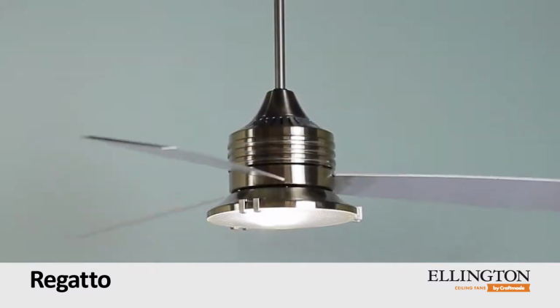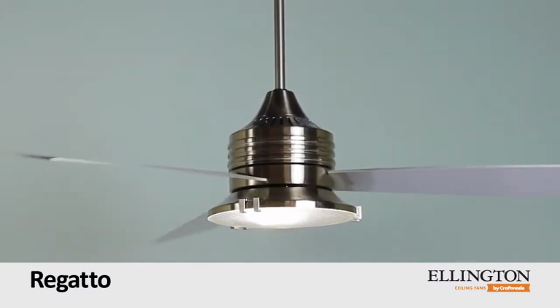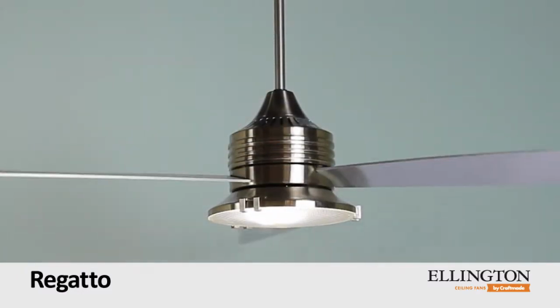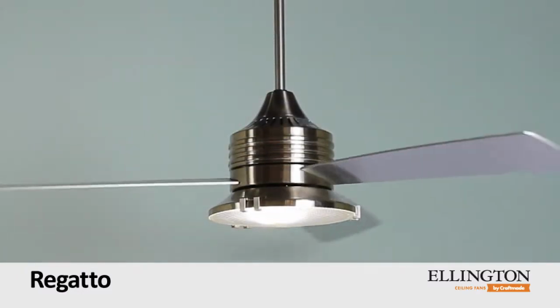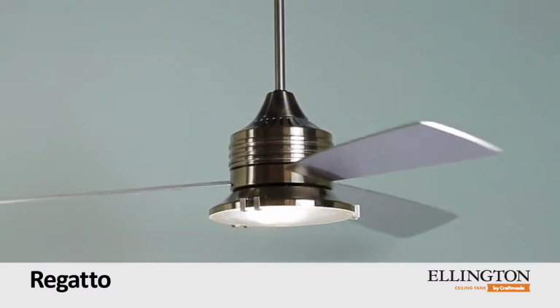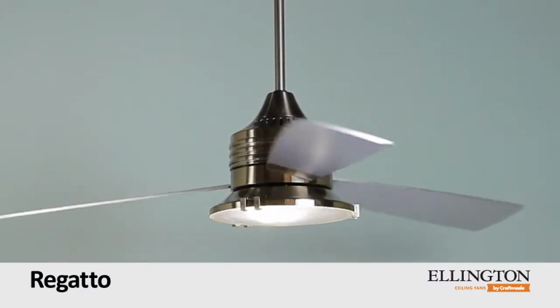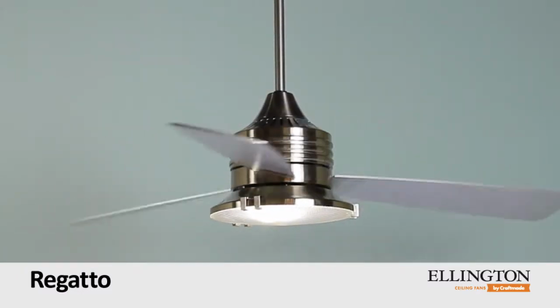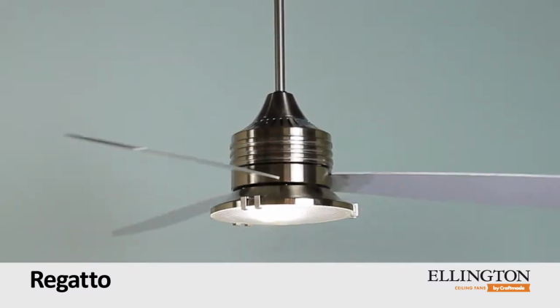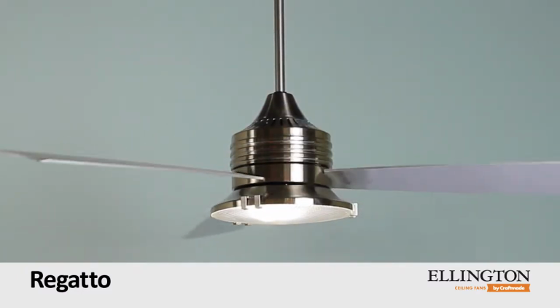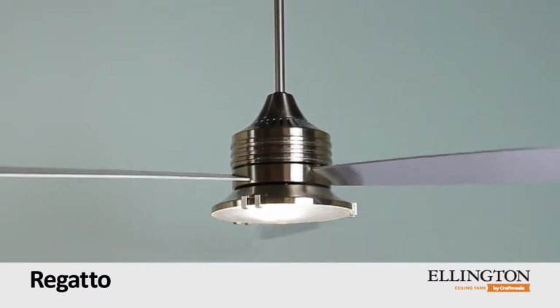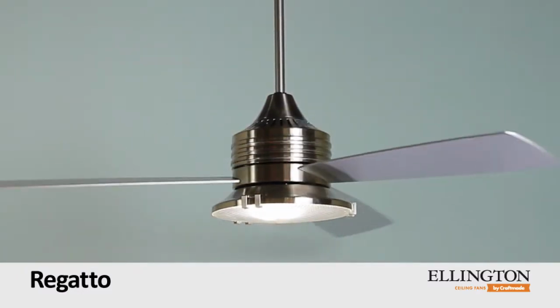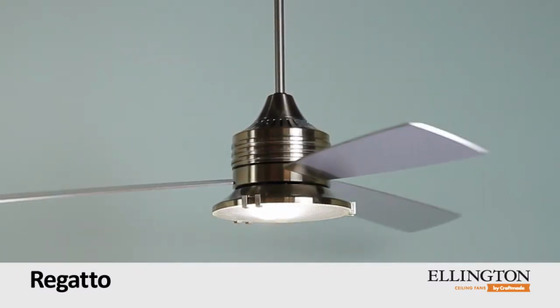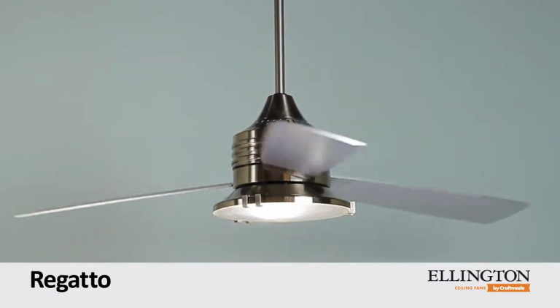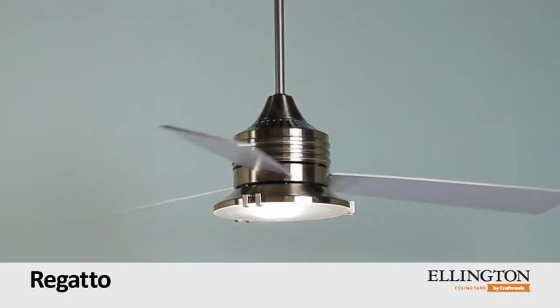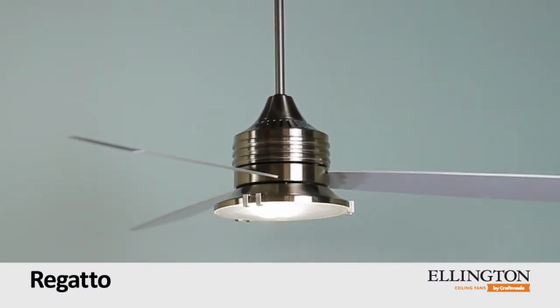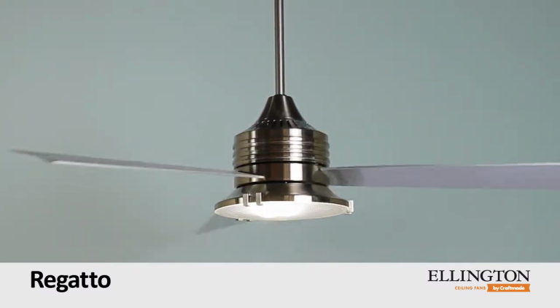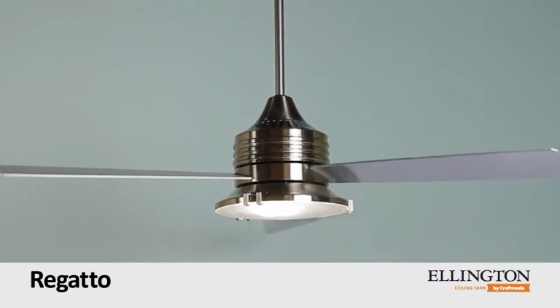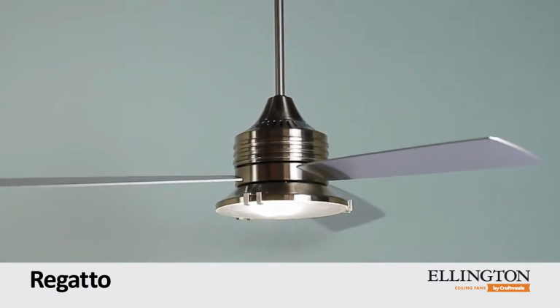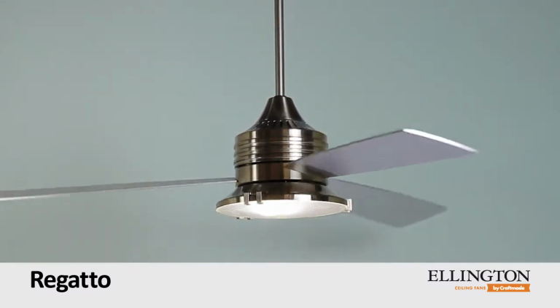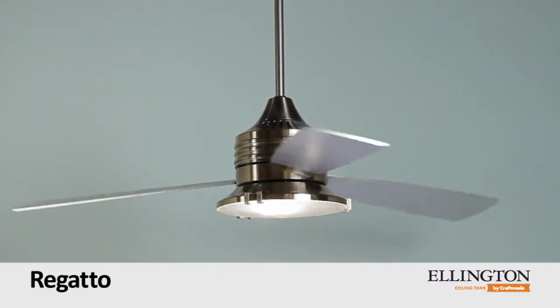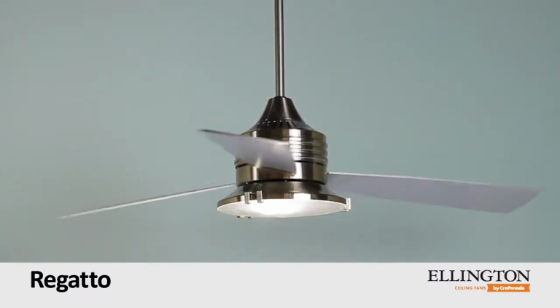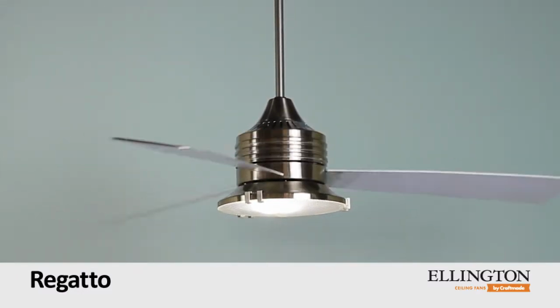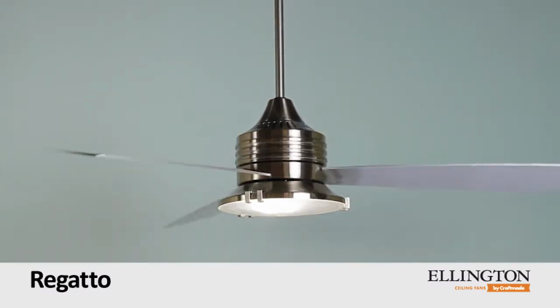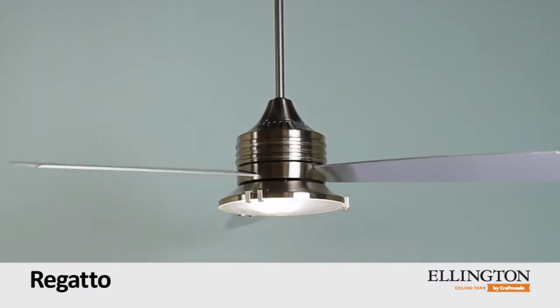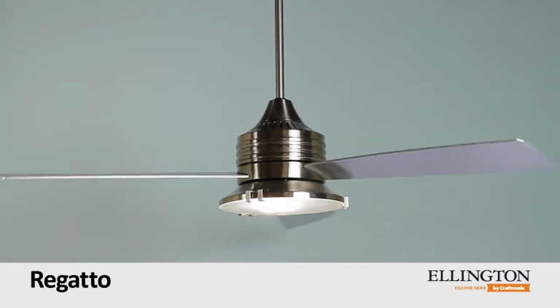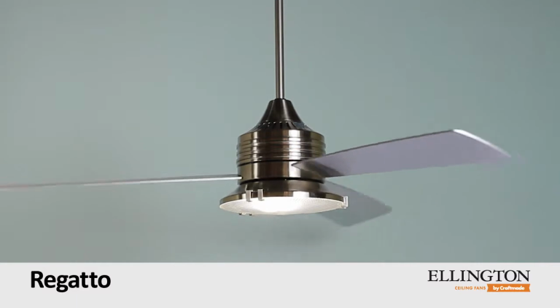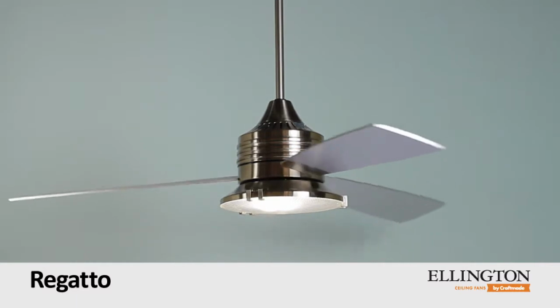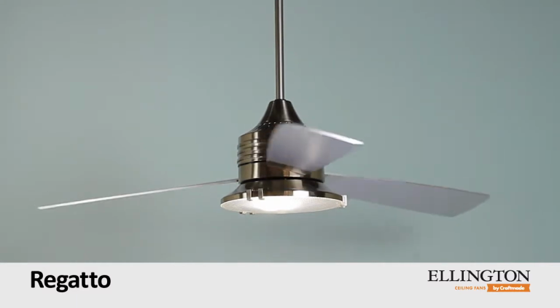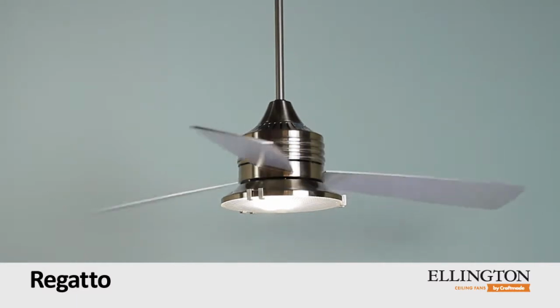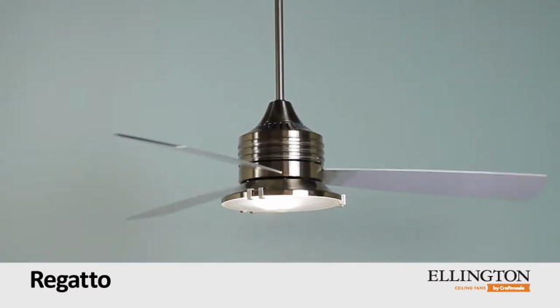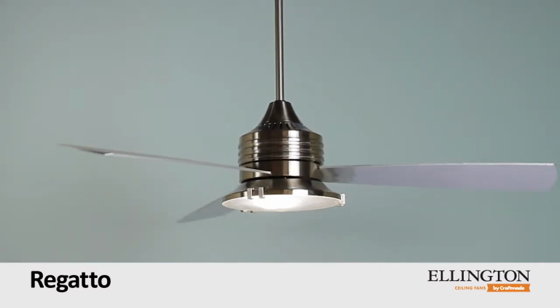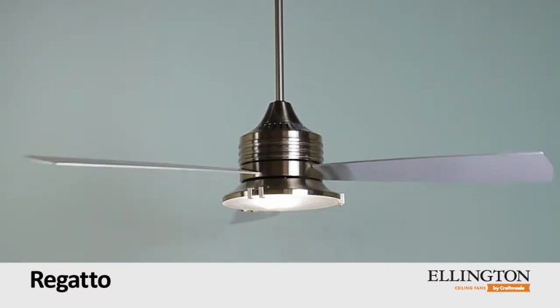Retro? Modern? It's all in how you look at it. Elevate your sense of style with Regato.